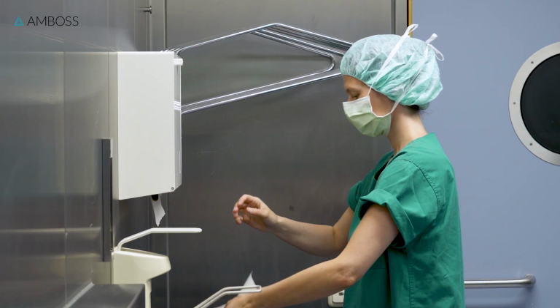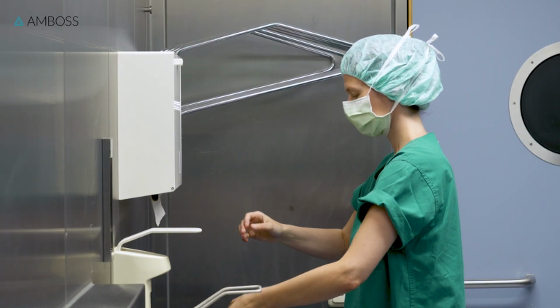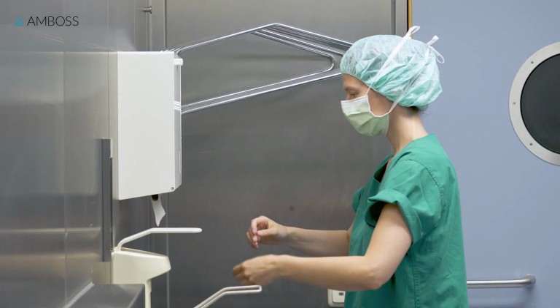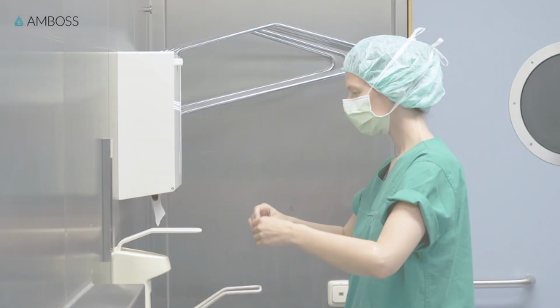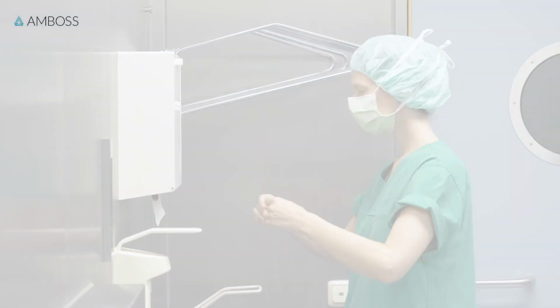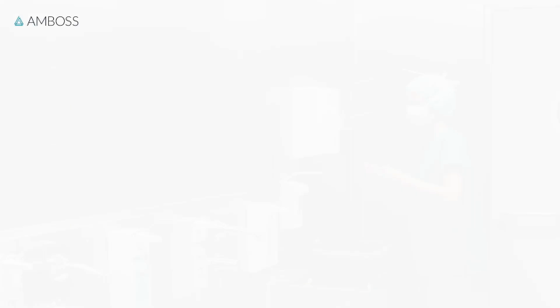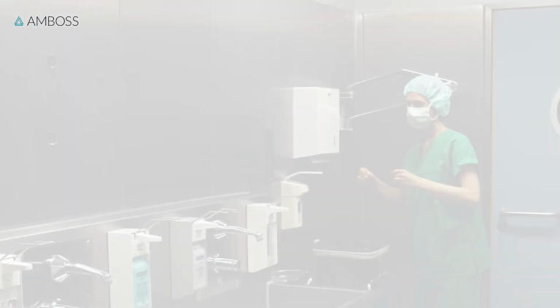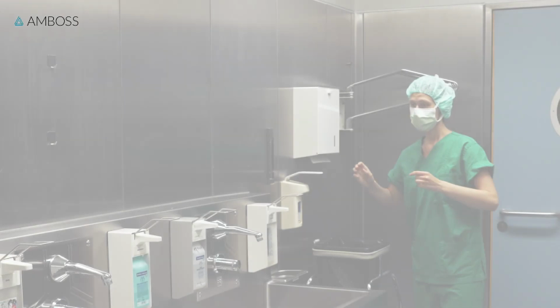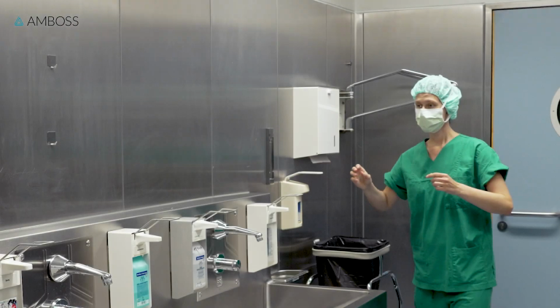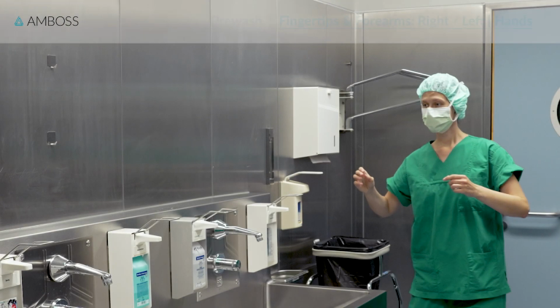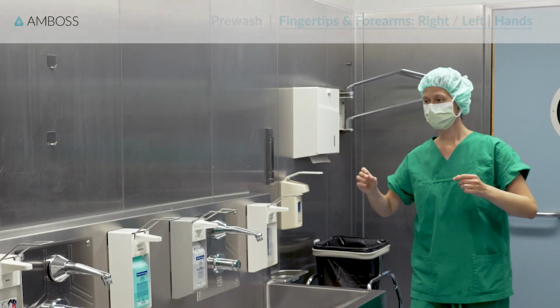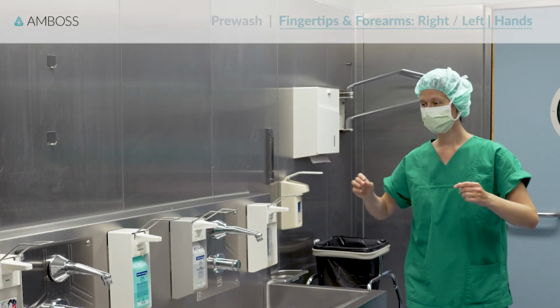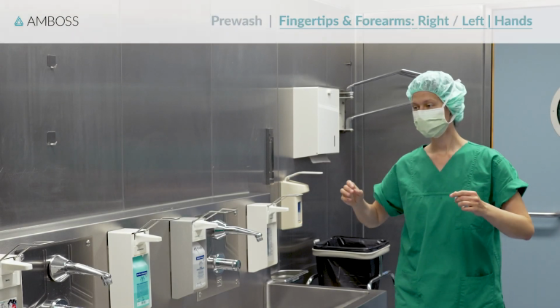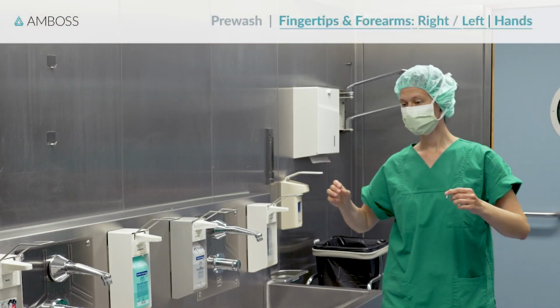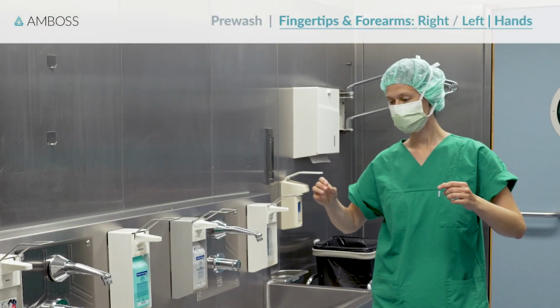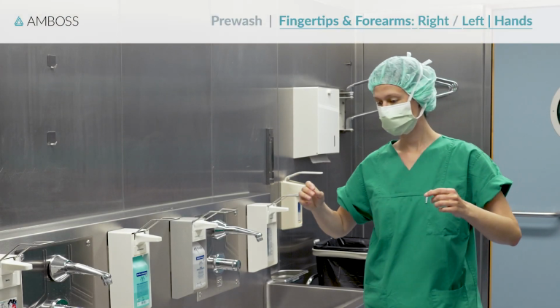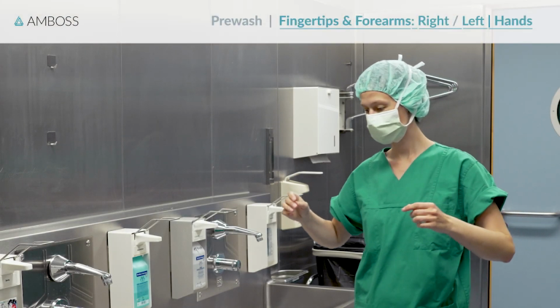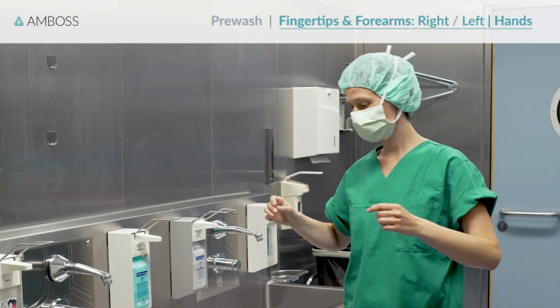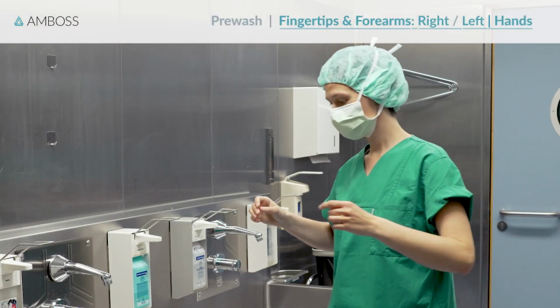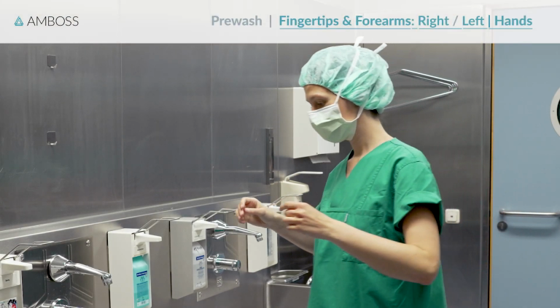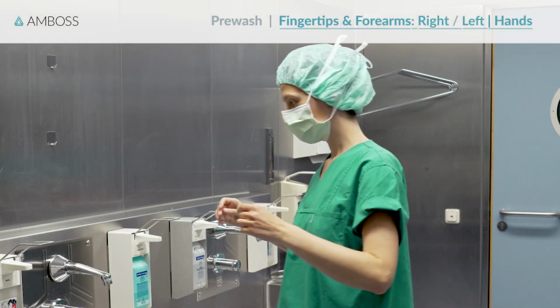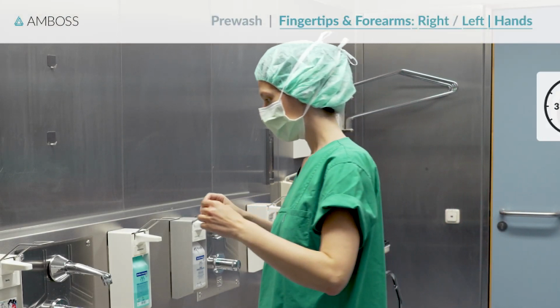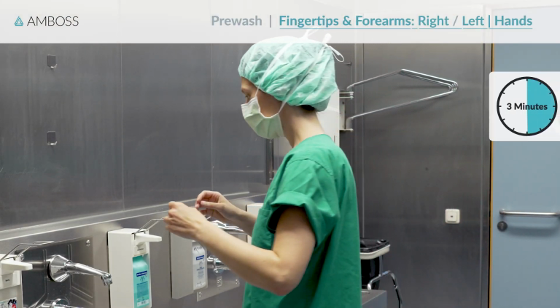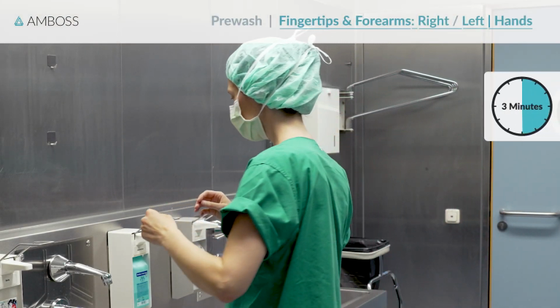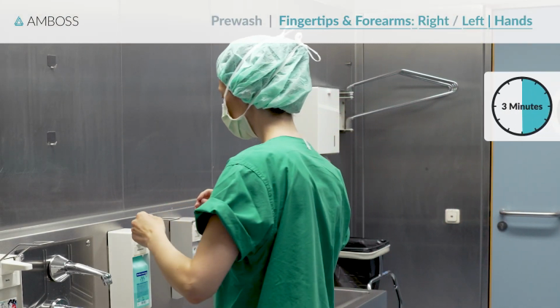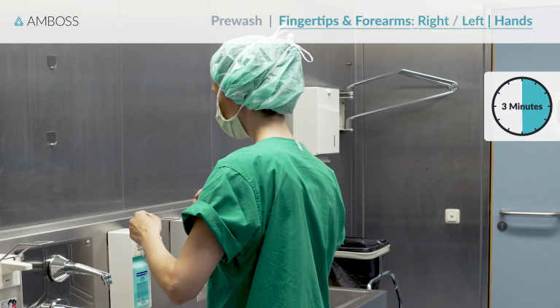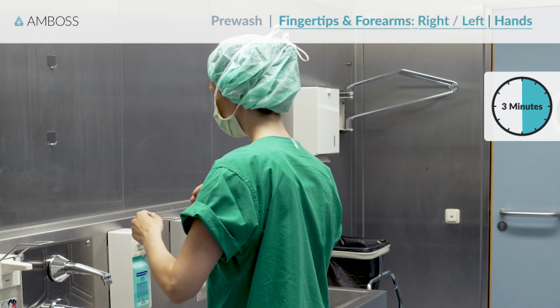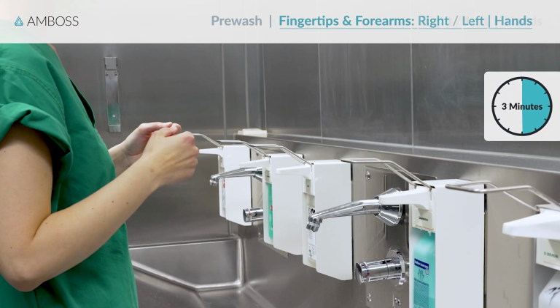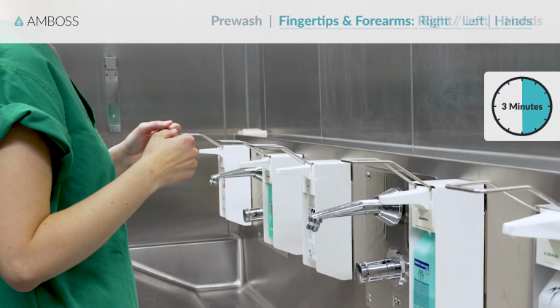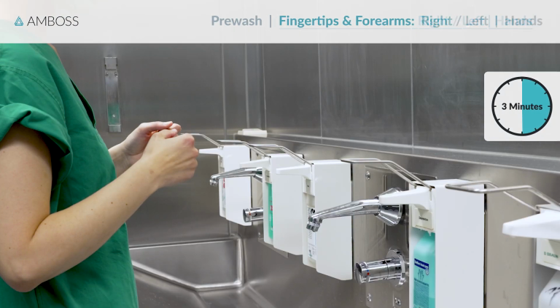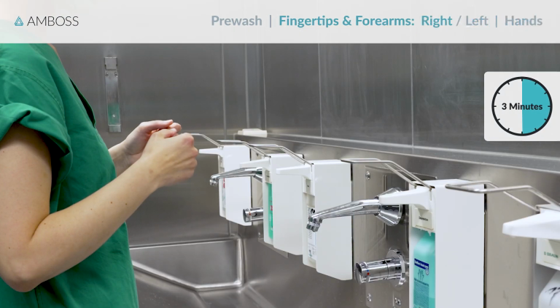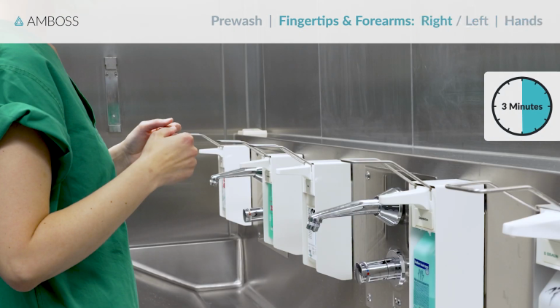Now it's time for surgical disinfection. There are three simple steps, which take about three minutes to complete.